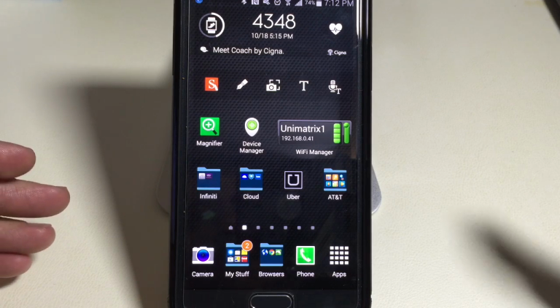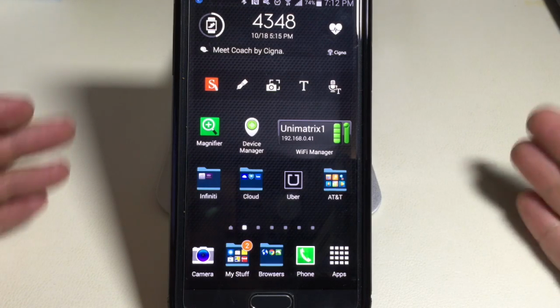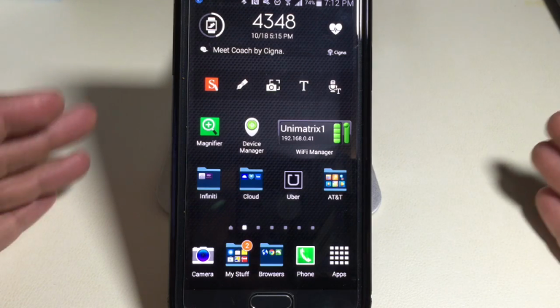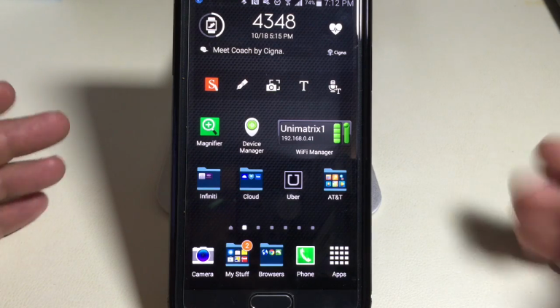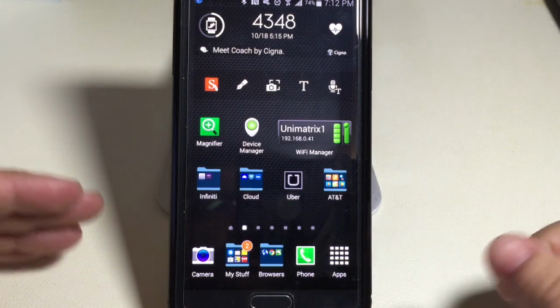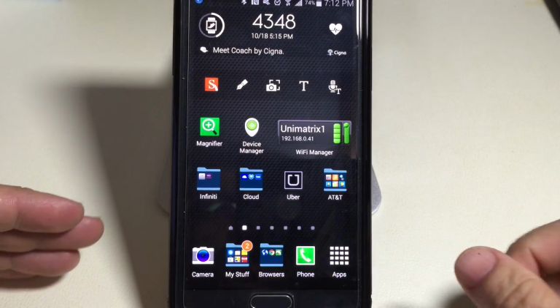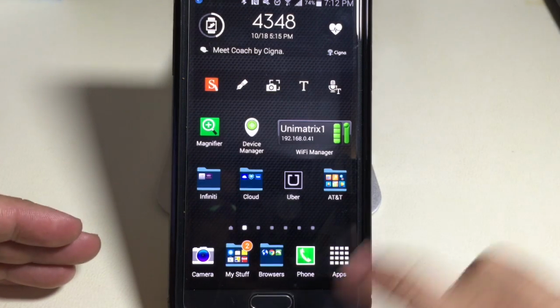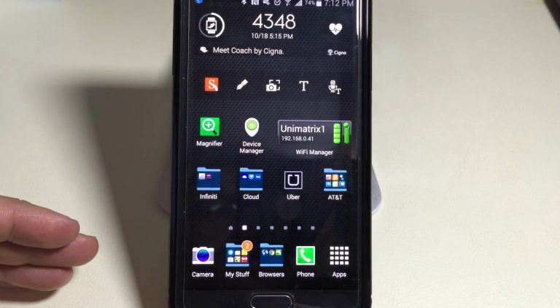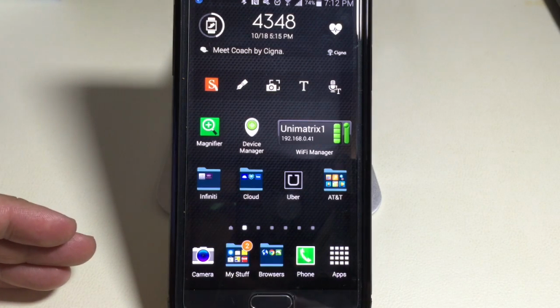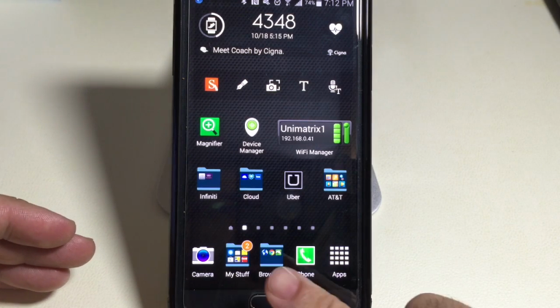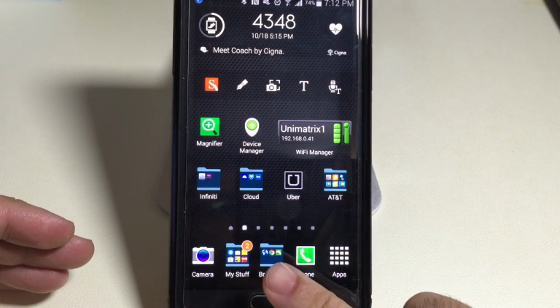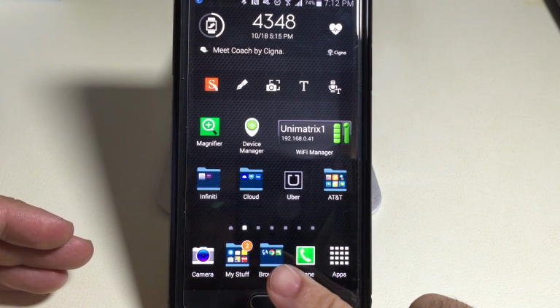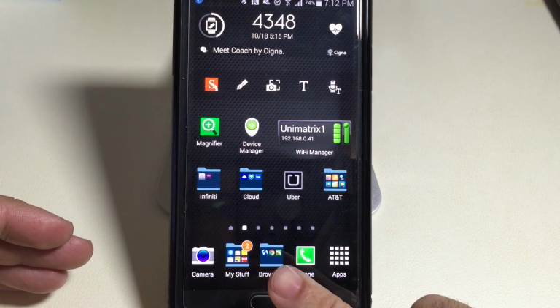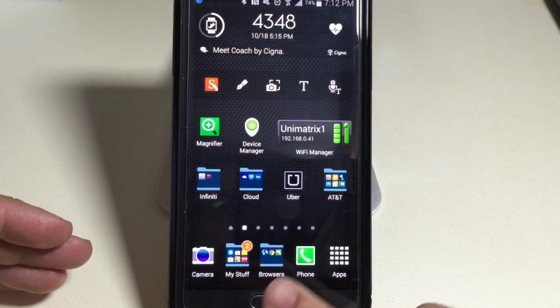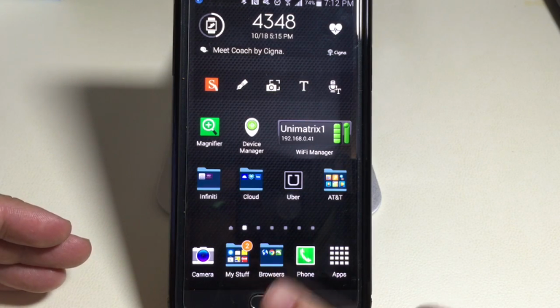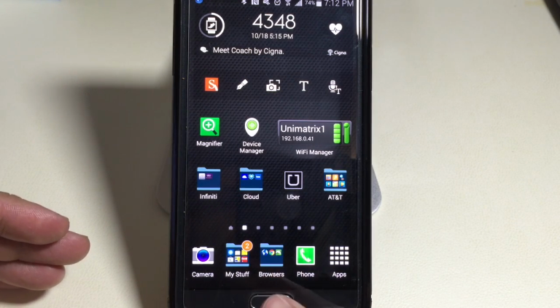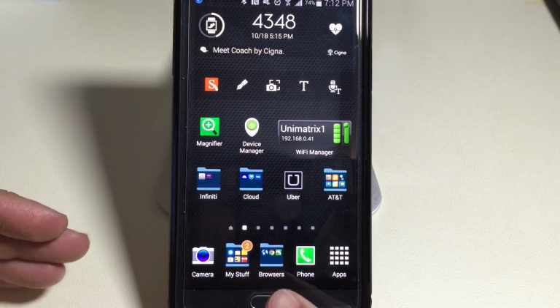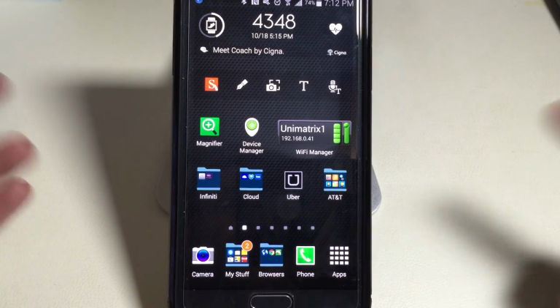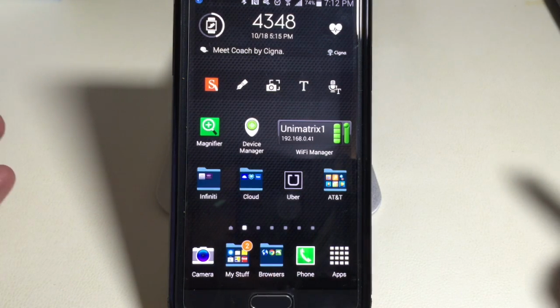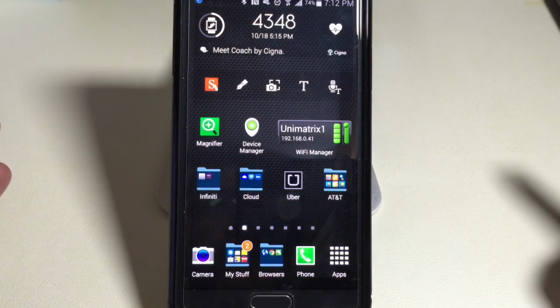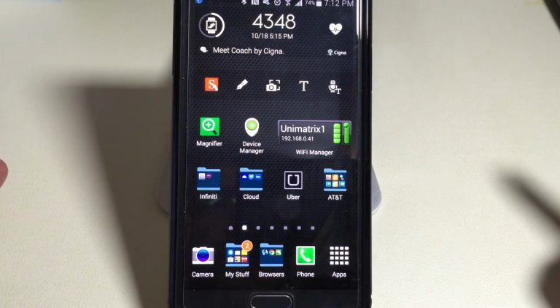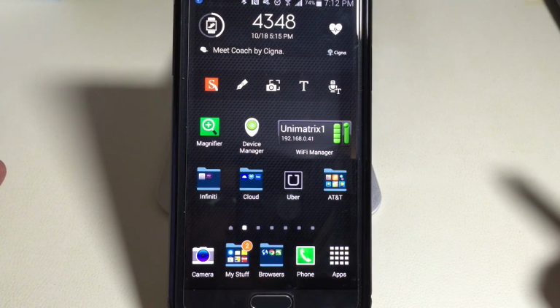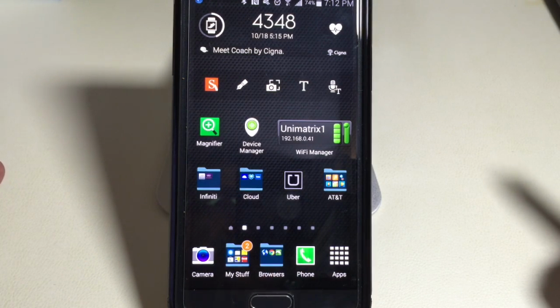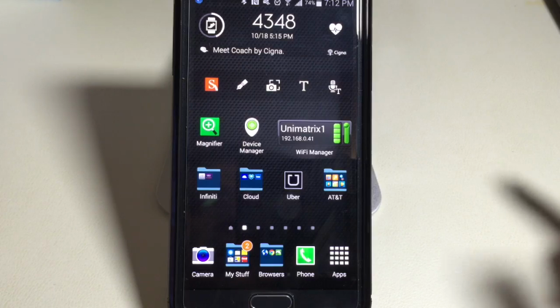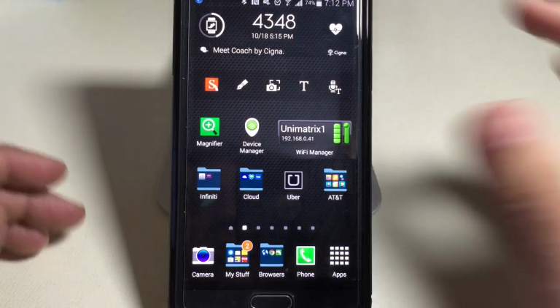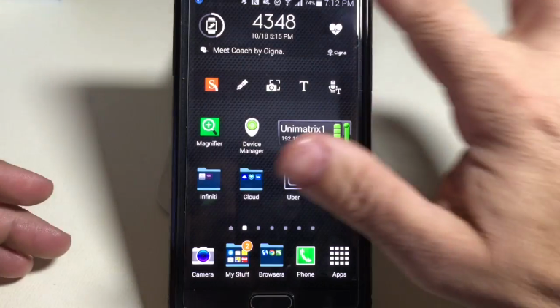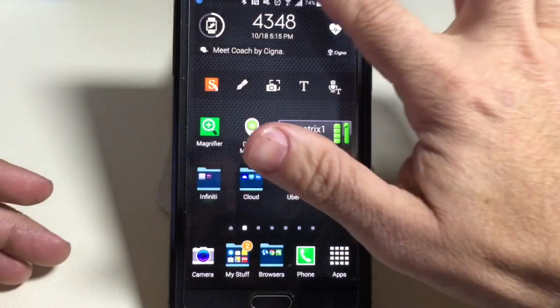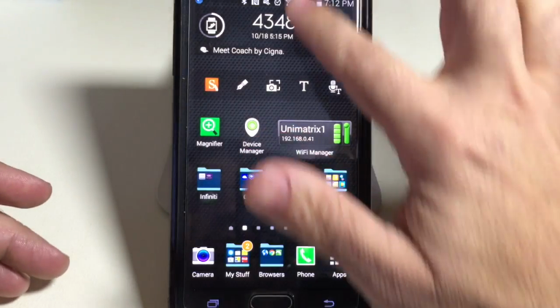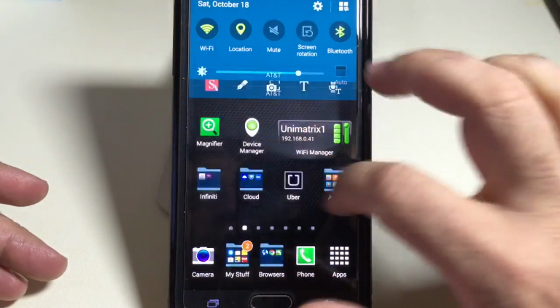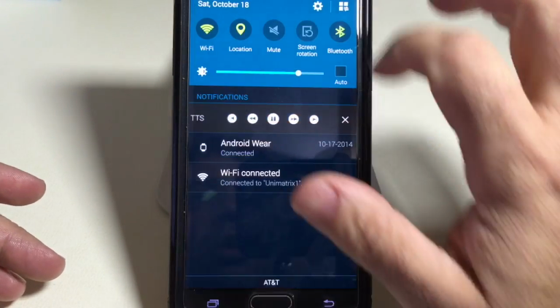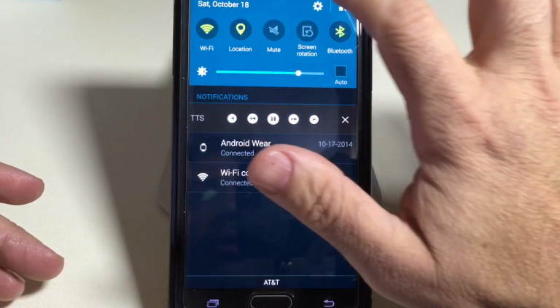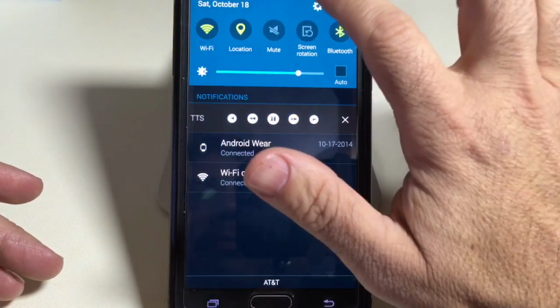One of the new features of the Note is the ability to use your finger to unlock your phone, just like you can with the S5. Let me show you how you do that.